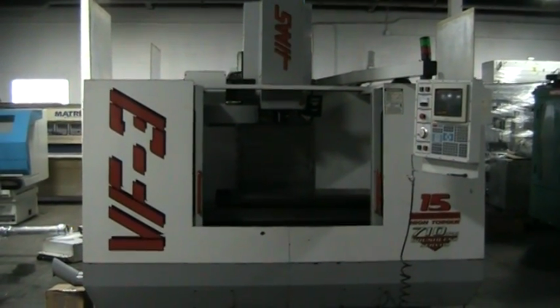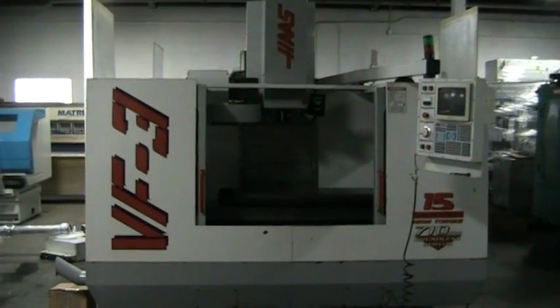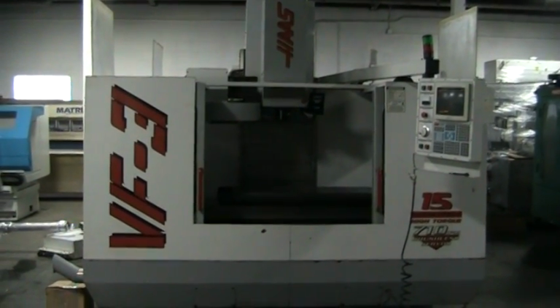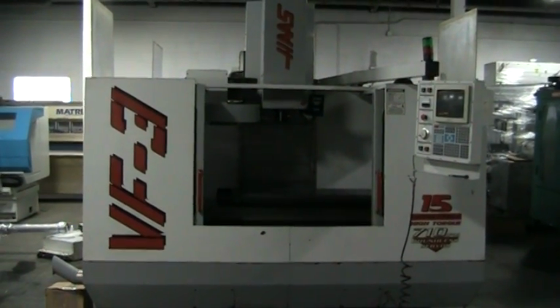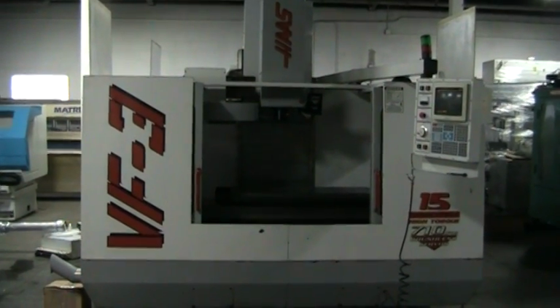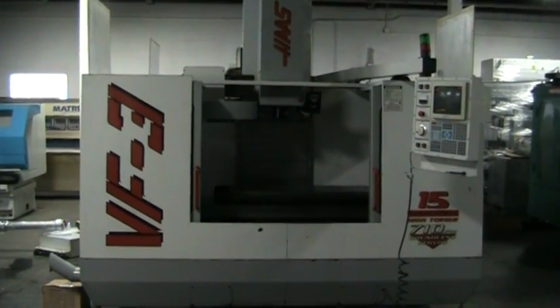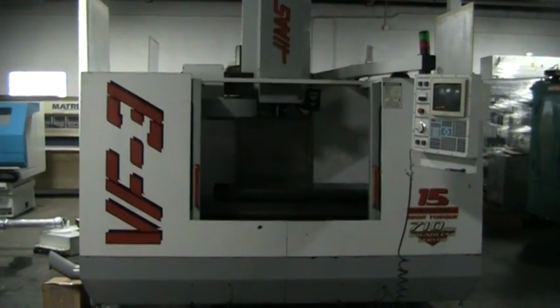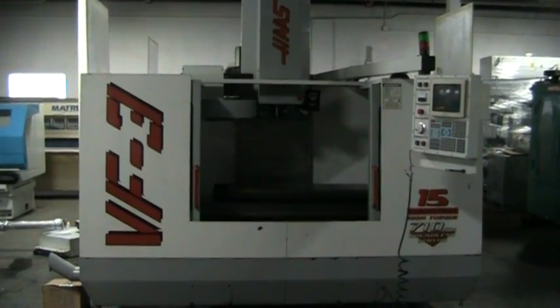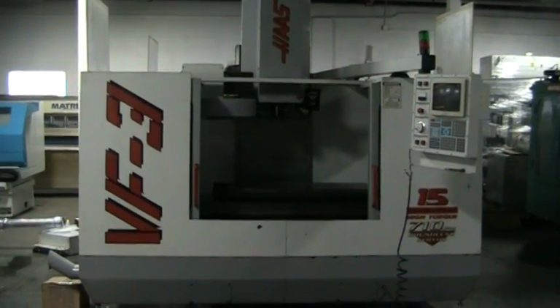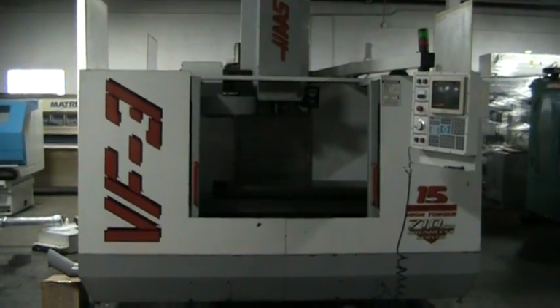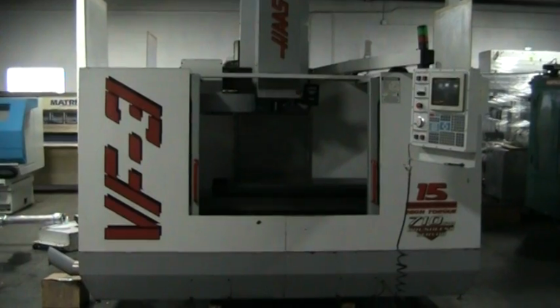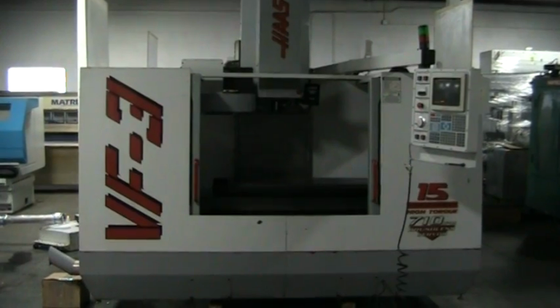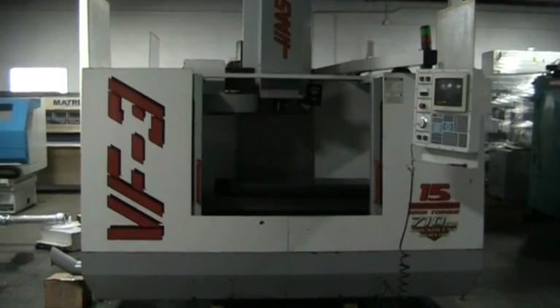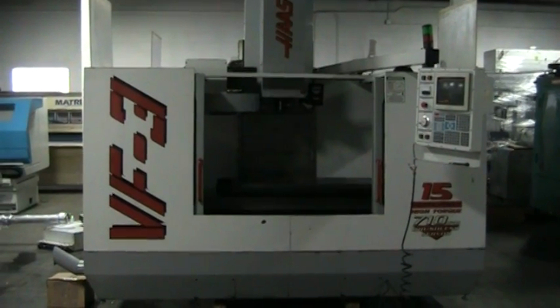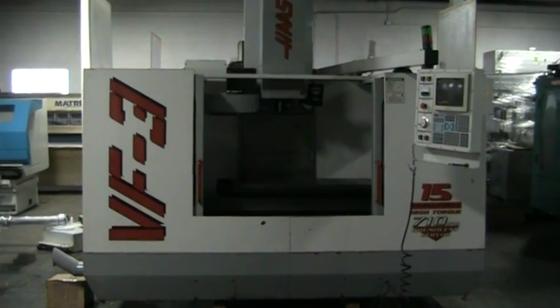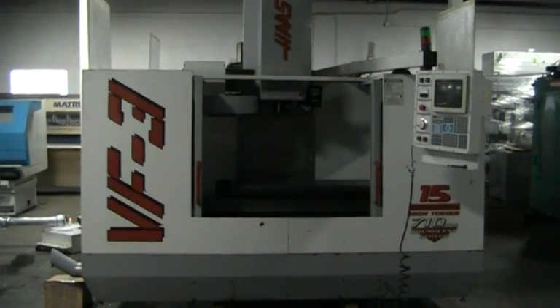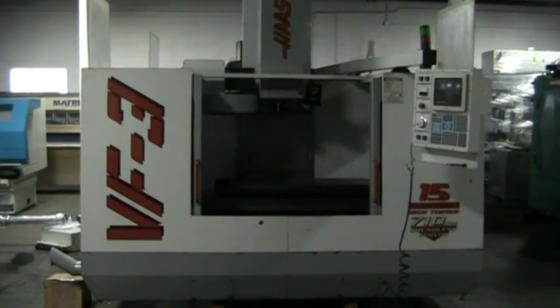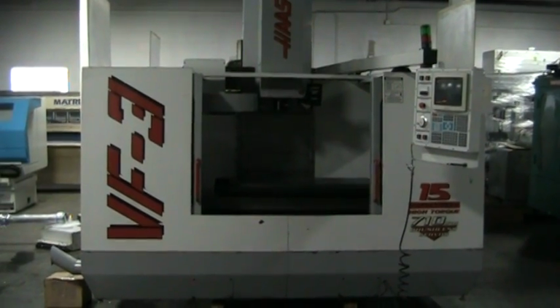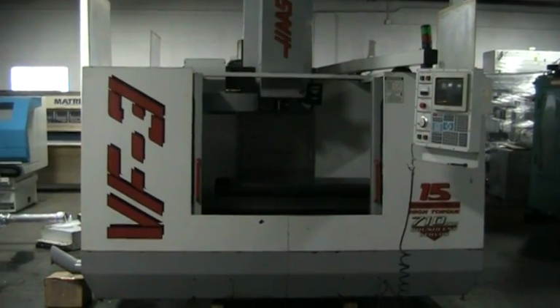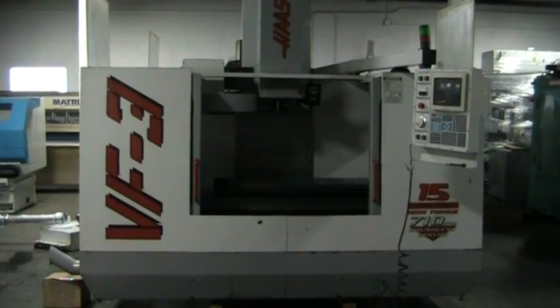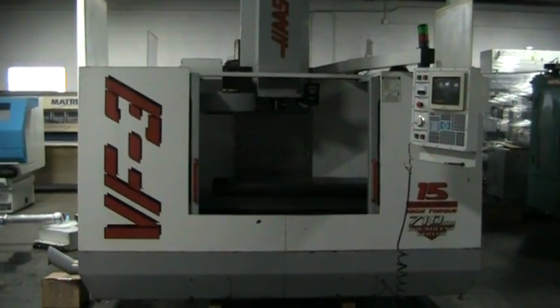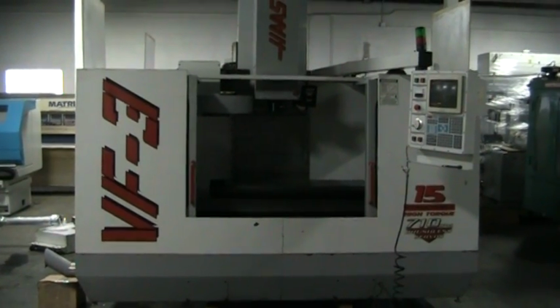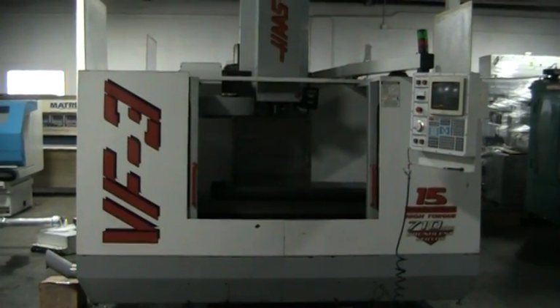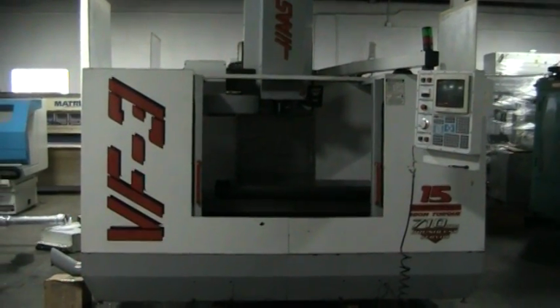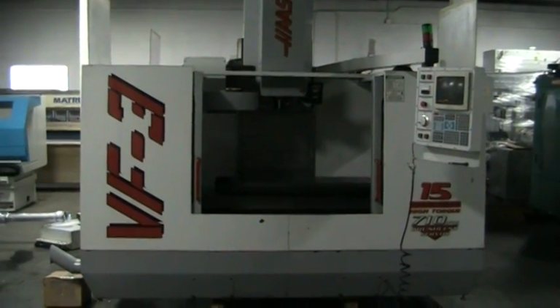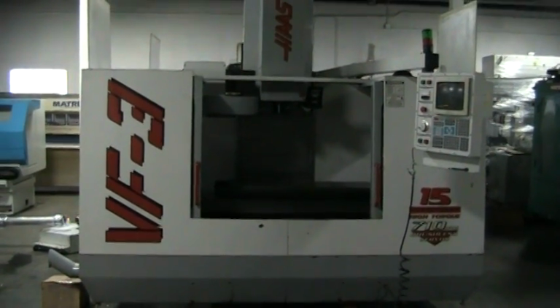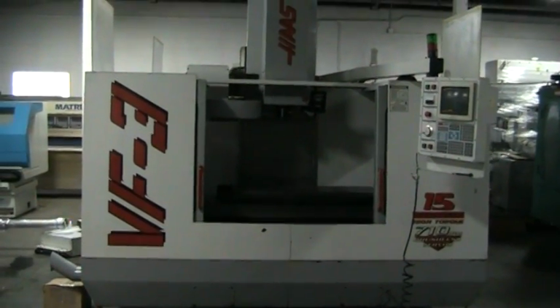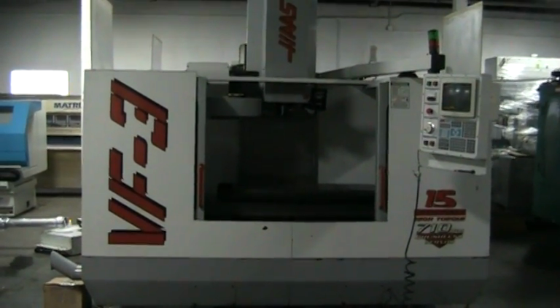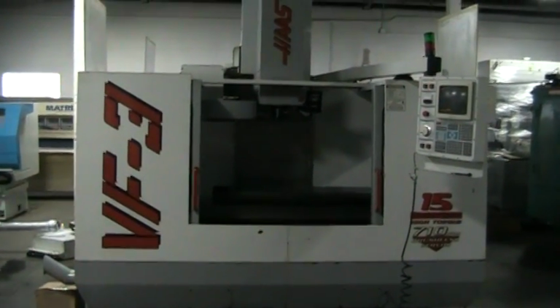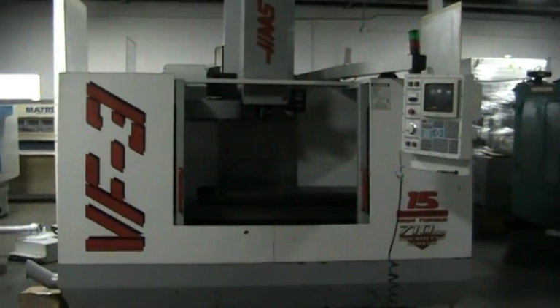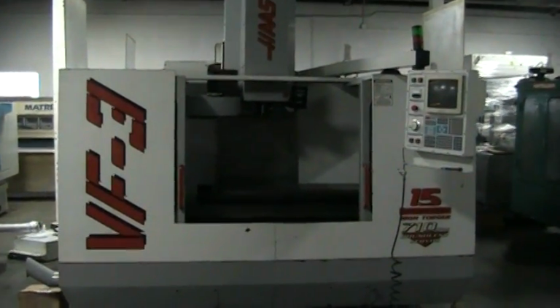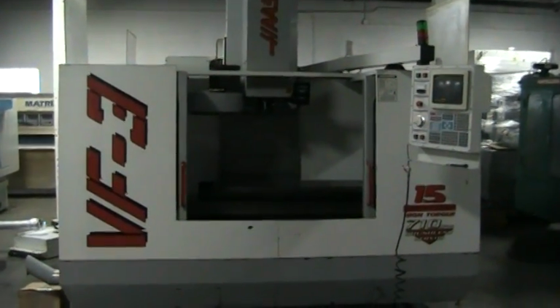This is the video inspection of the 1996 Haas VF3, manufactured in September of 1996.